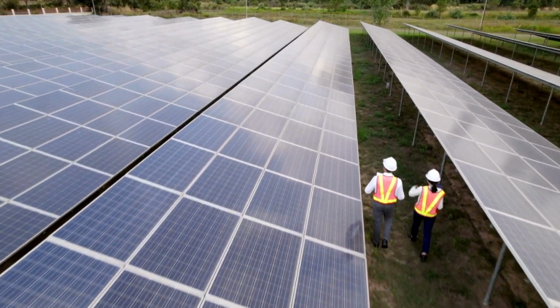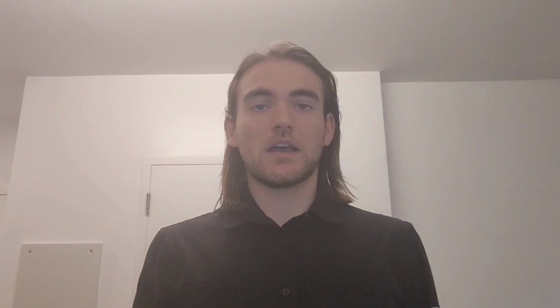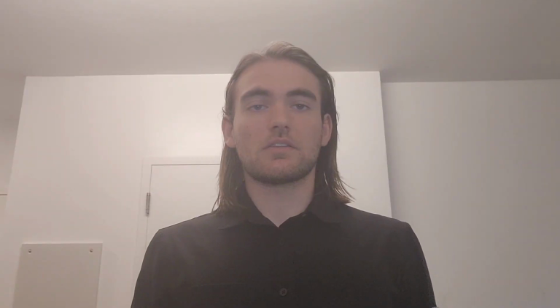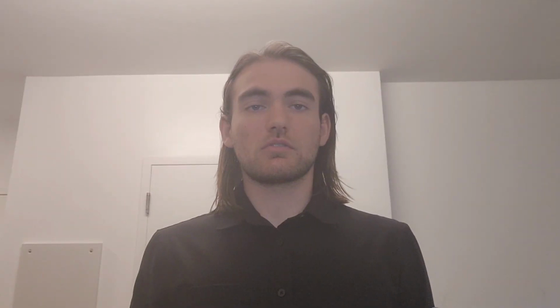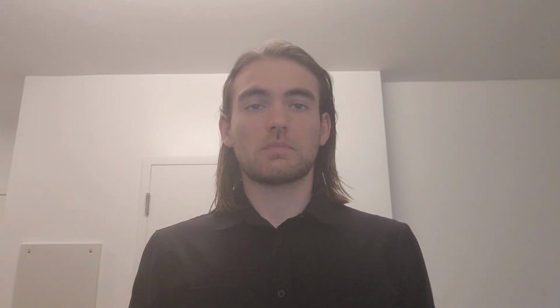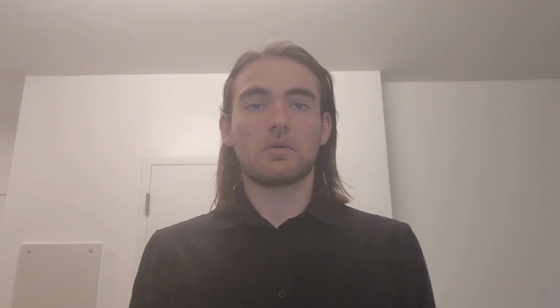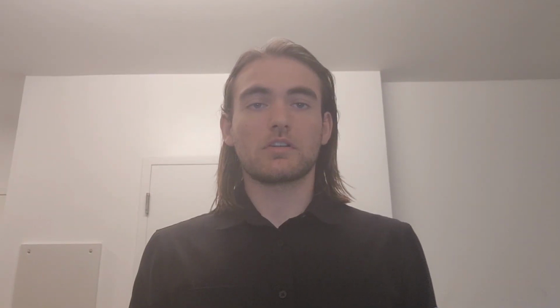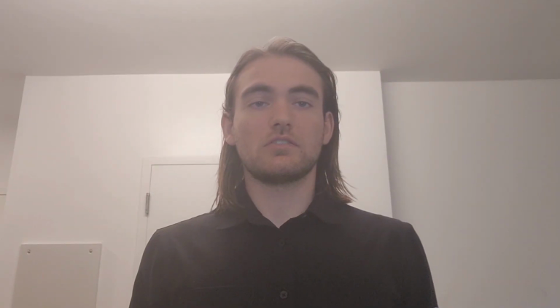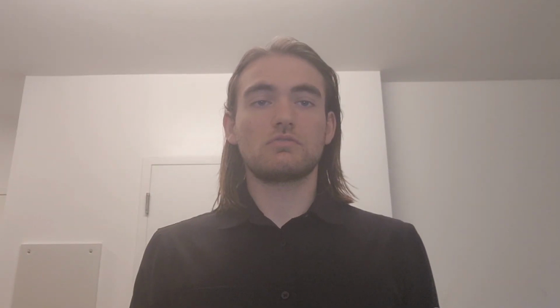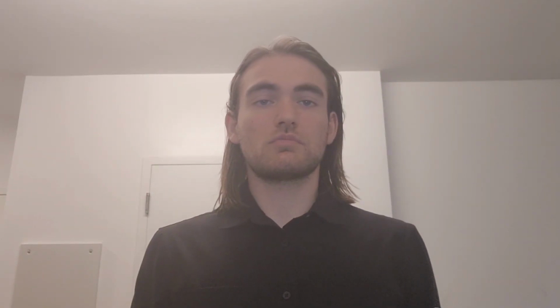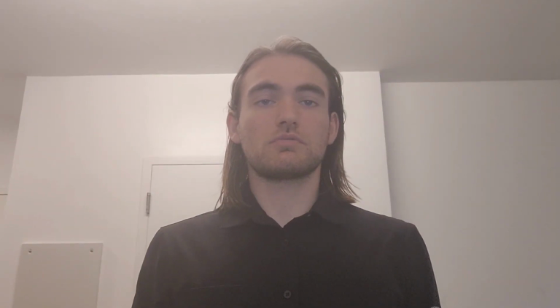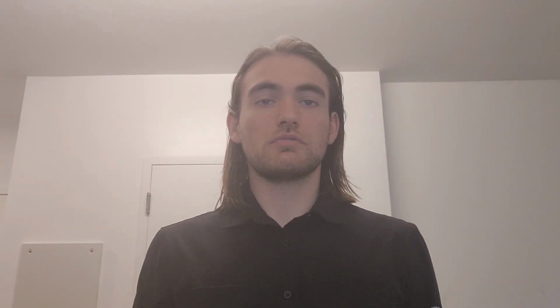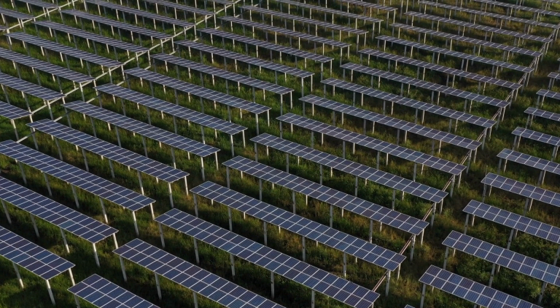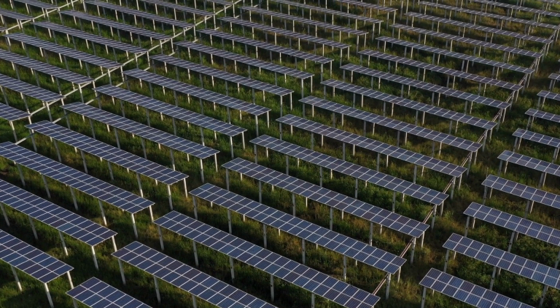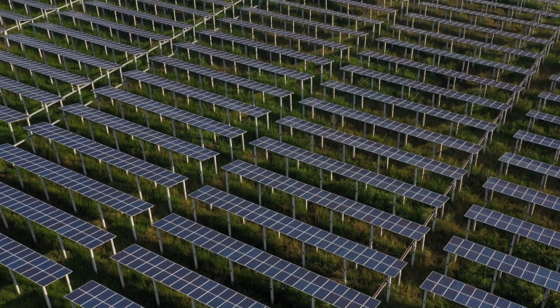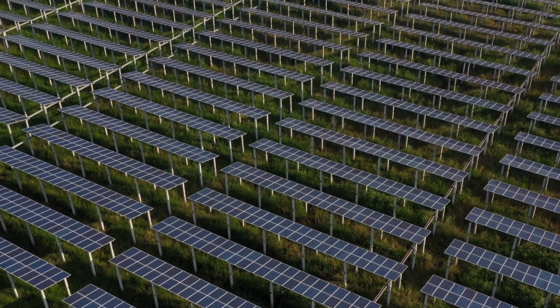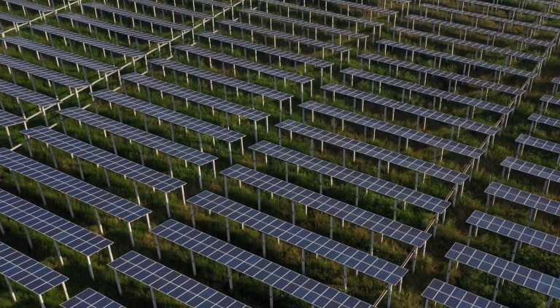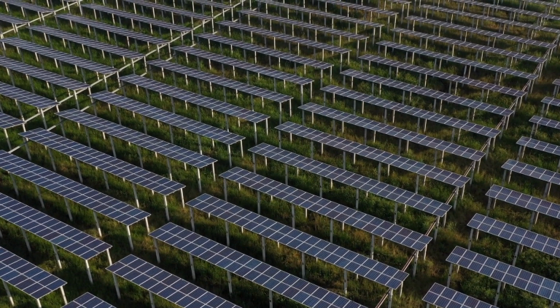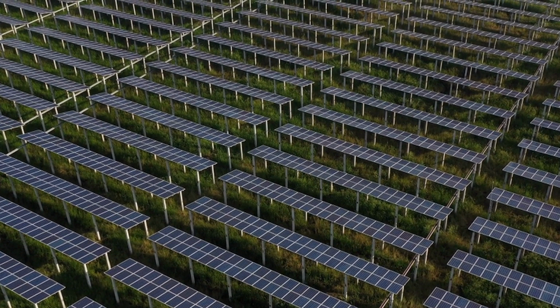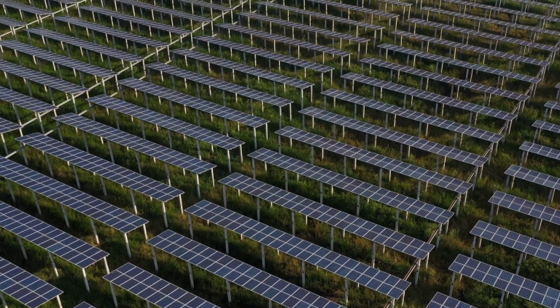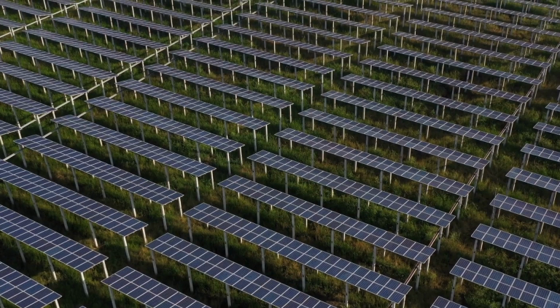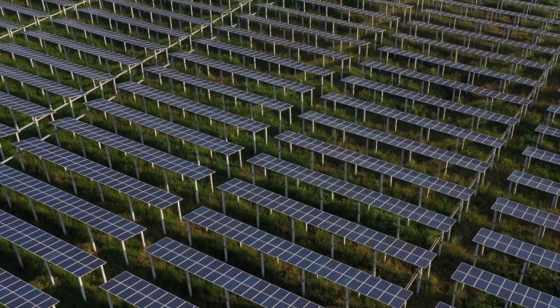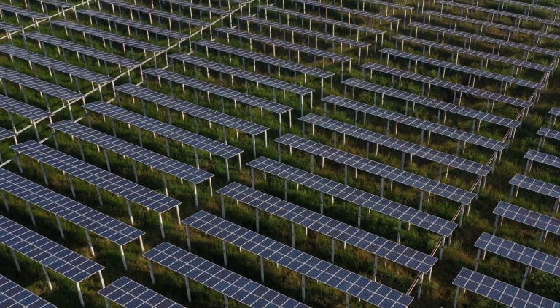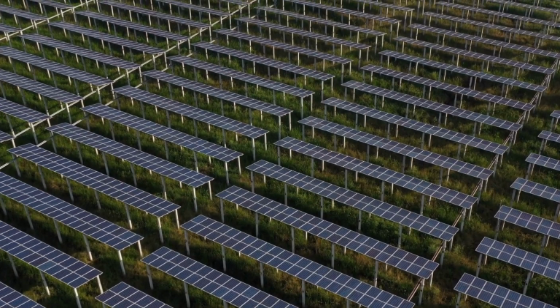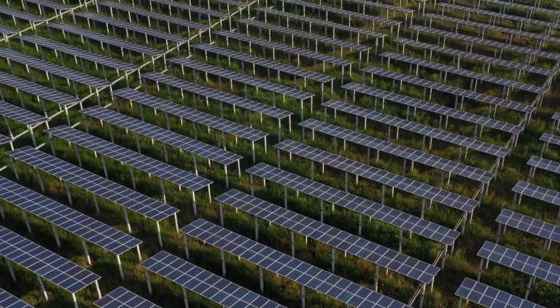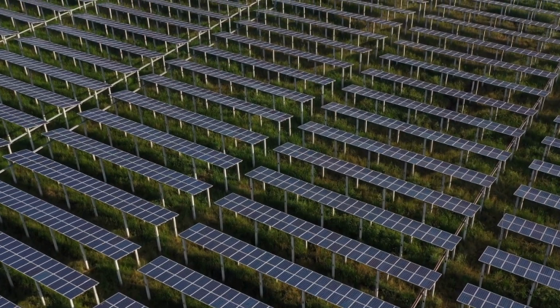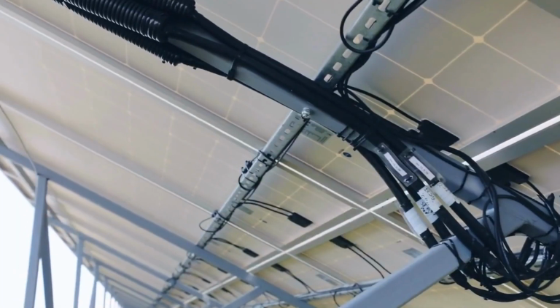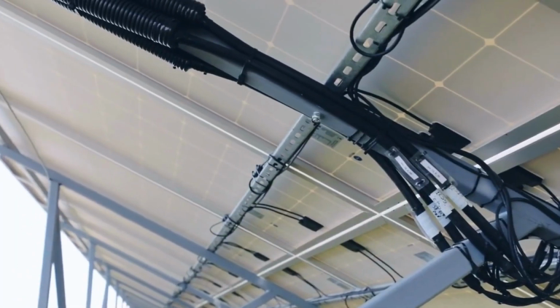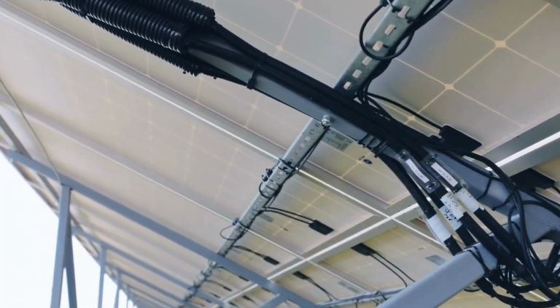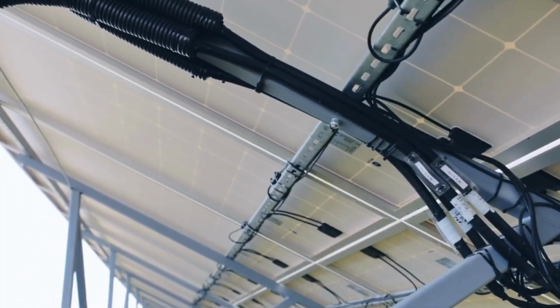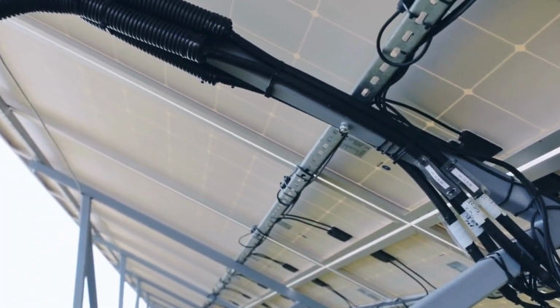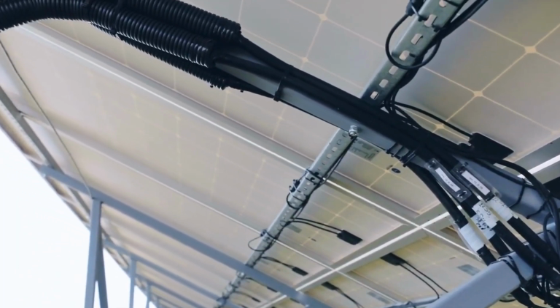As solar power continues to improve, it is an important tool to keep any country powered, and doing so in a cleaner way.